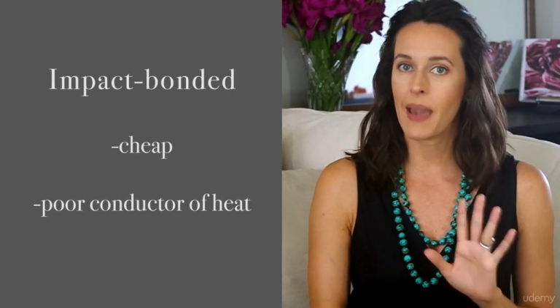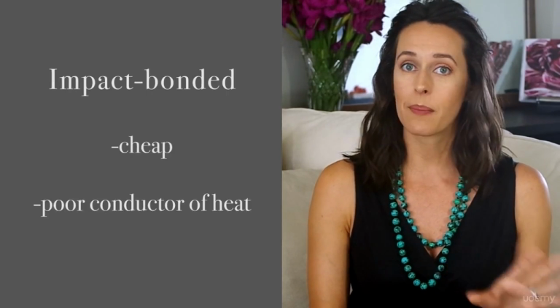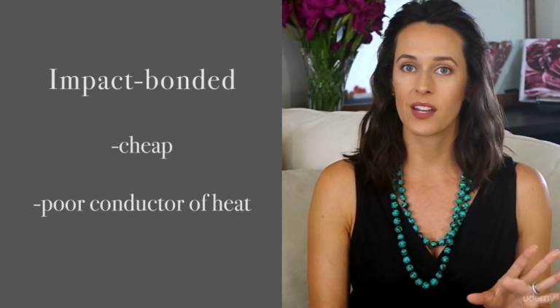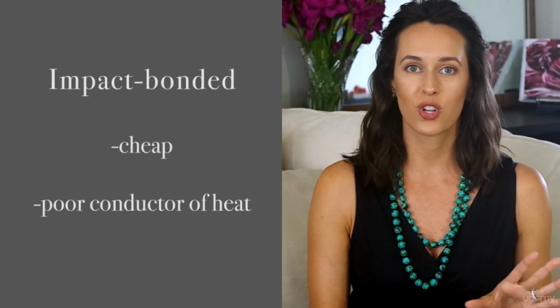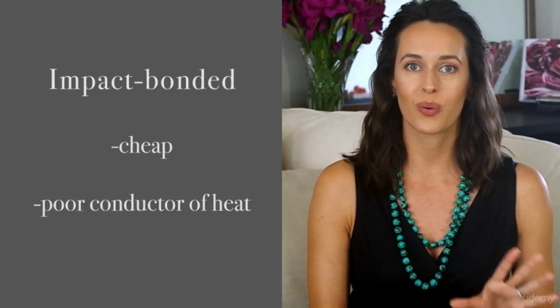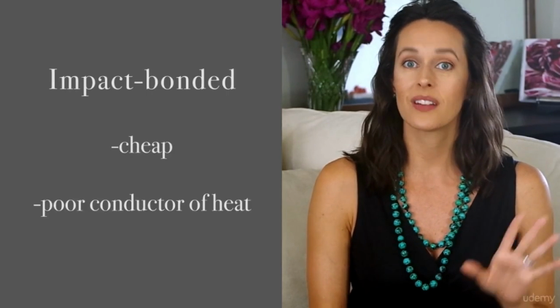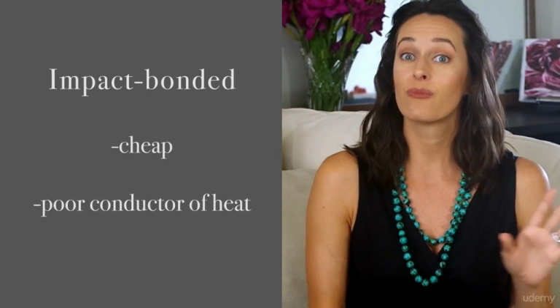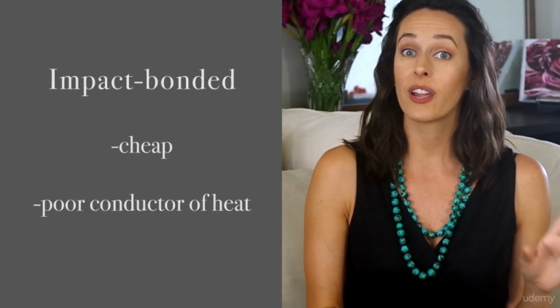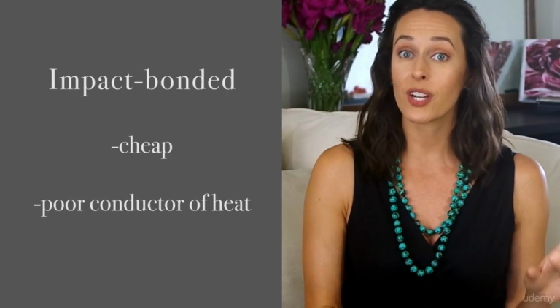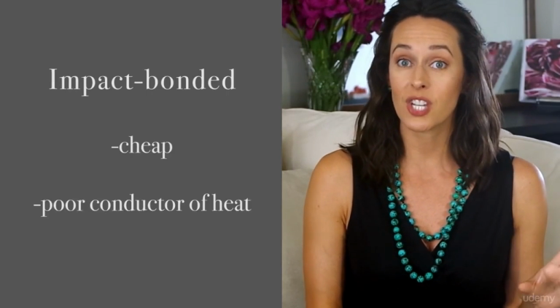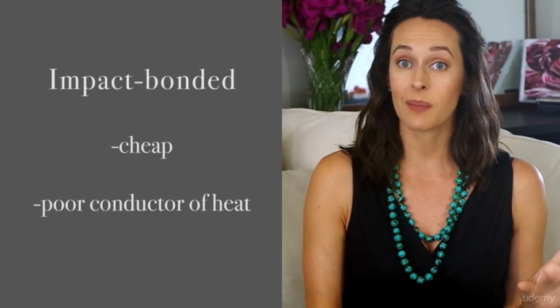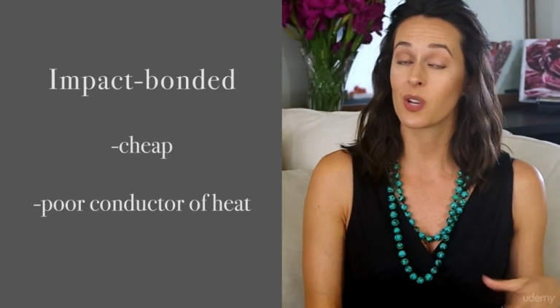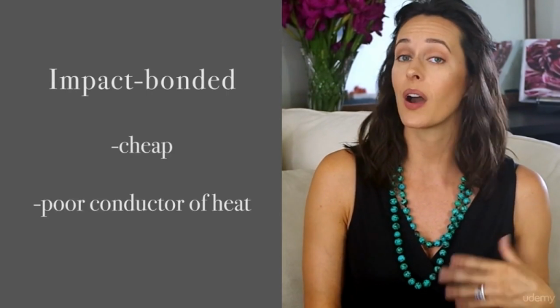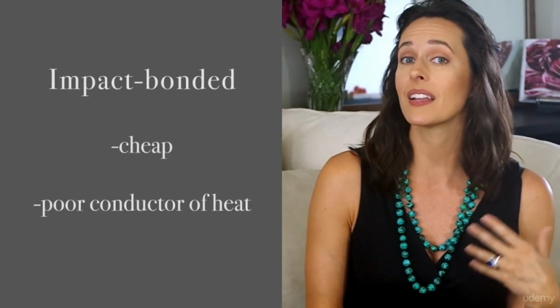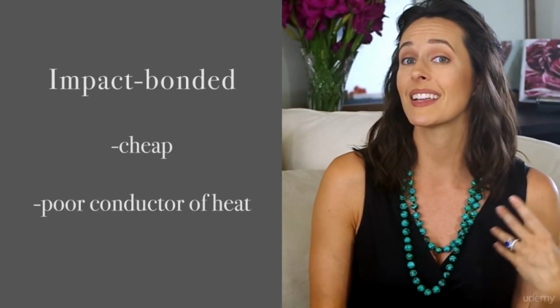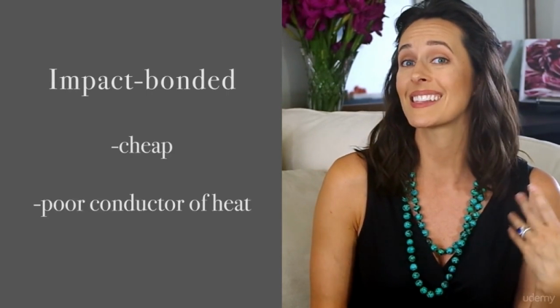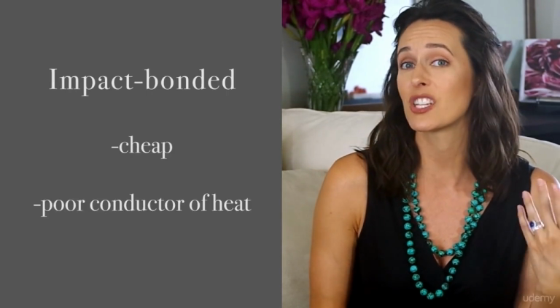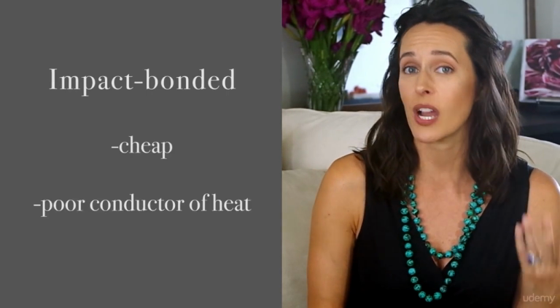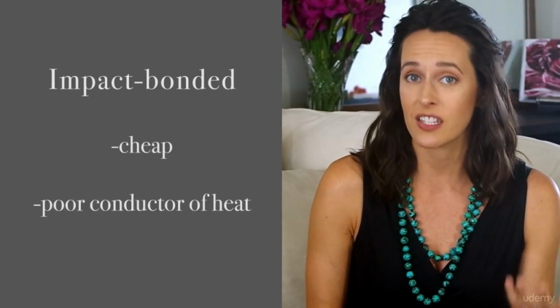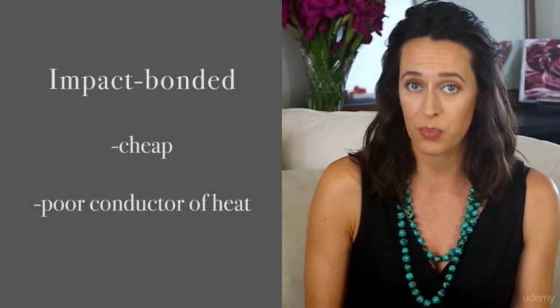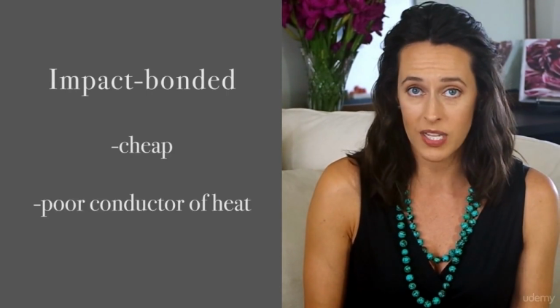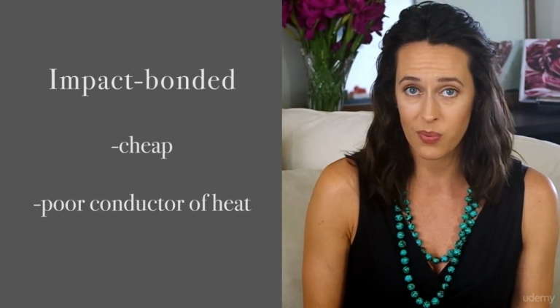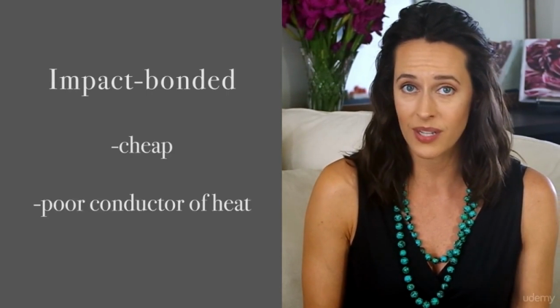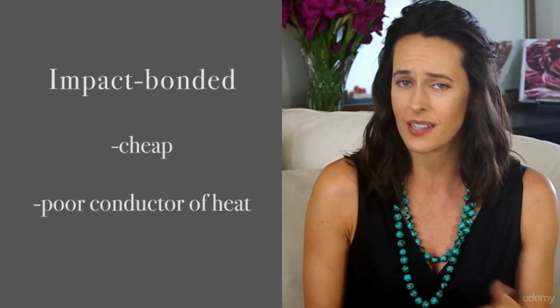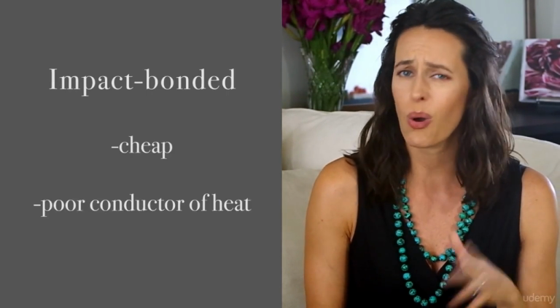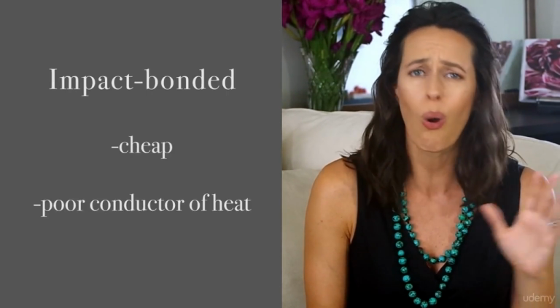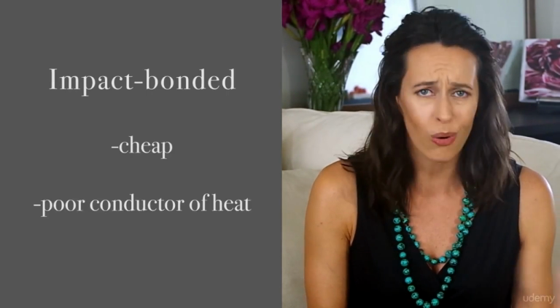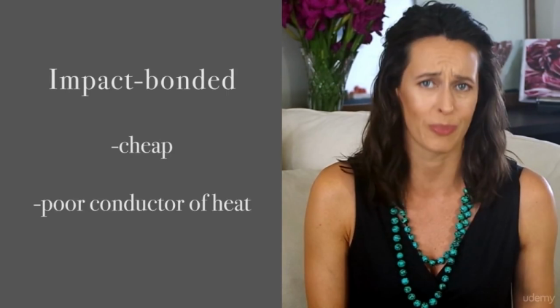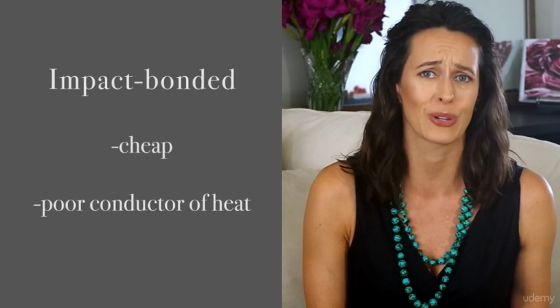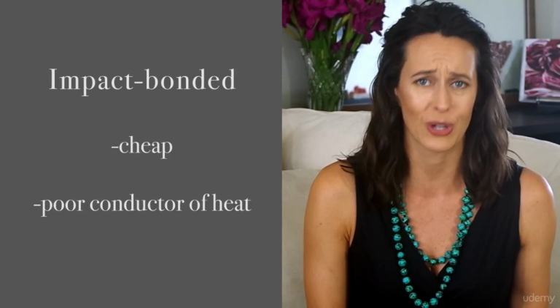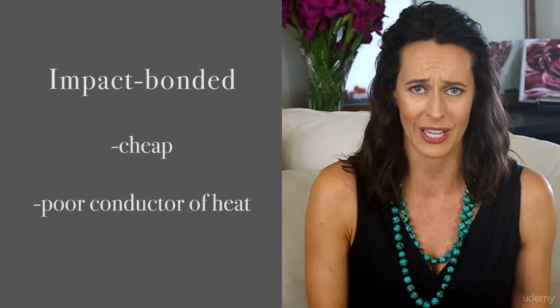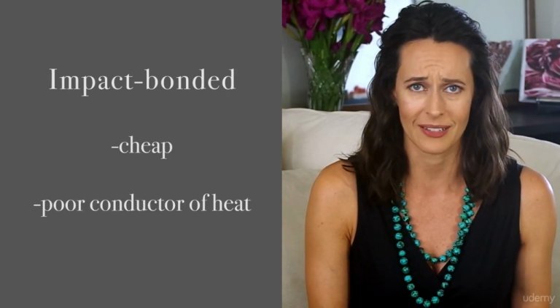Impact bonded cookware is very cheap, so while it's an attractive price point, it's horrible to cook in.